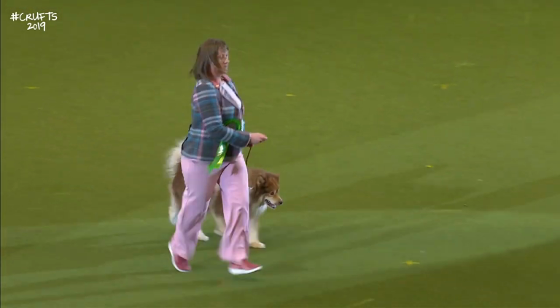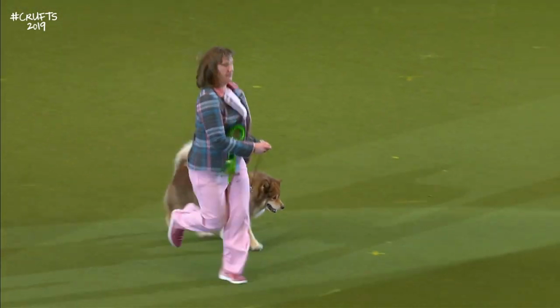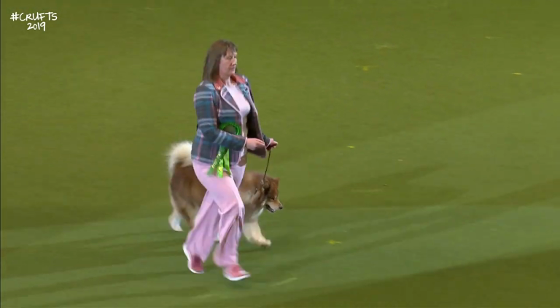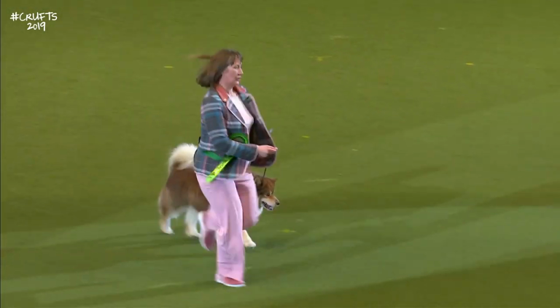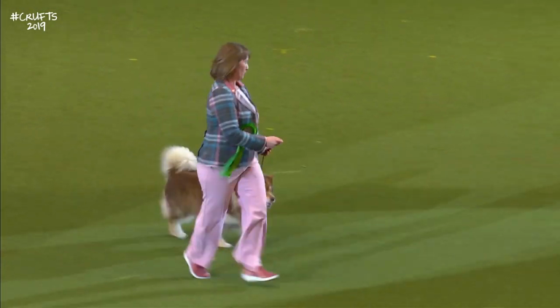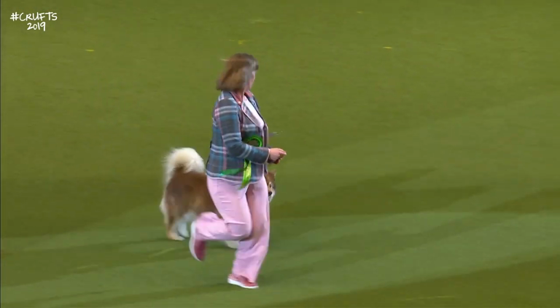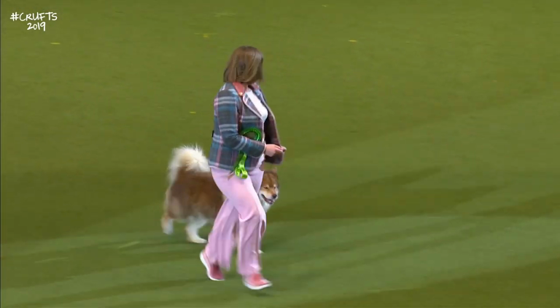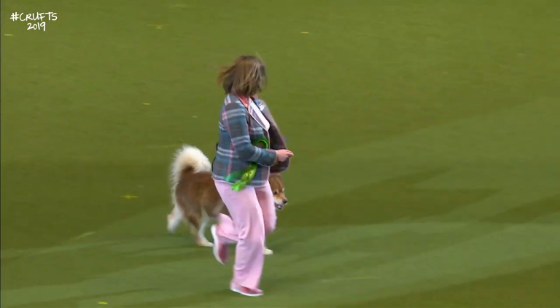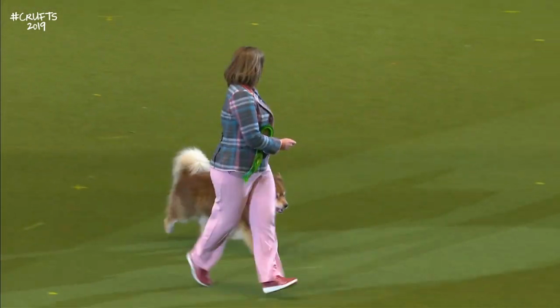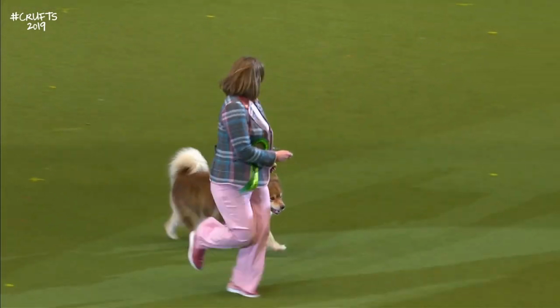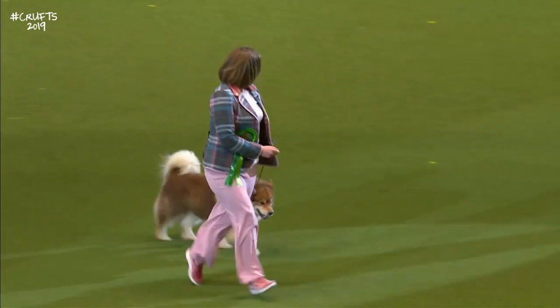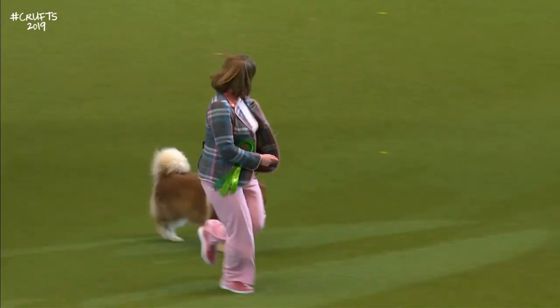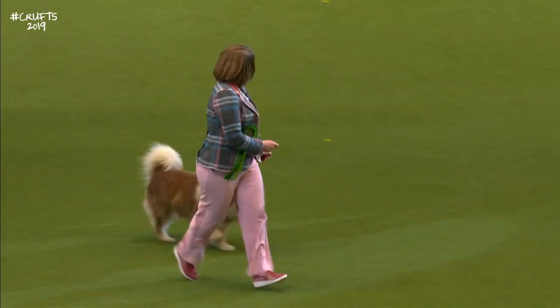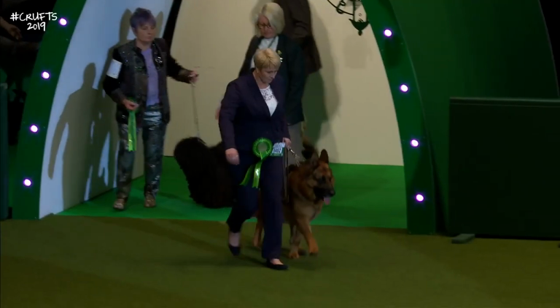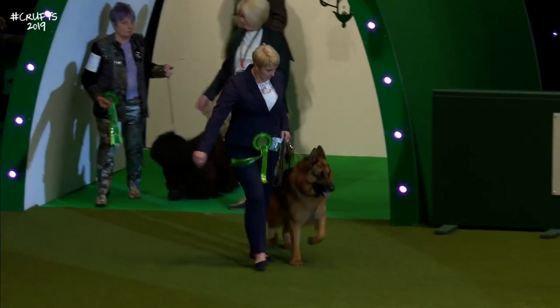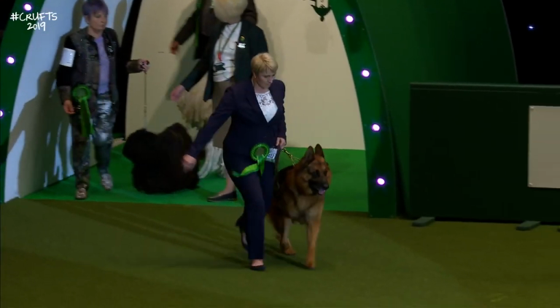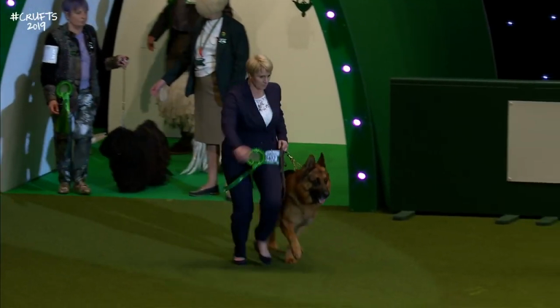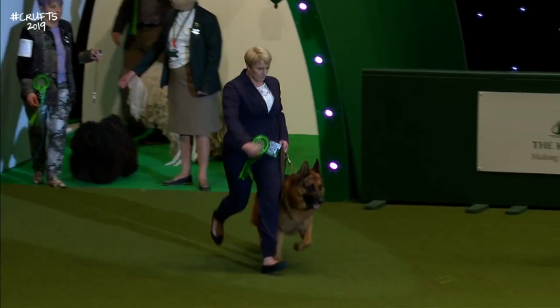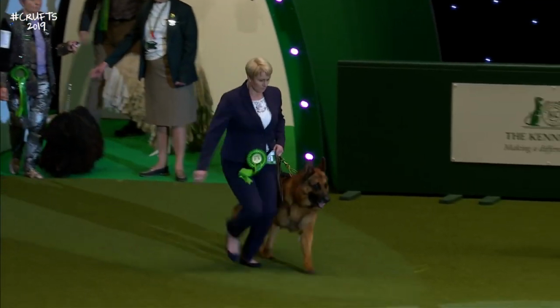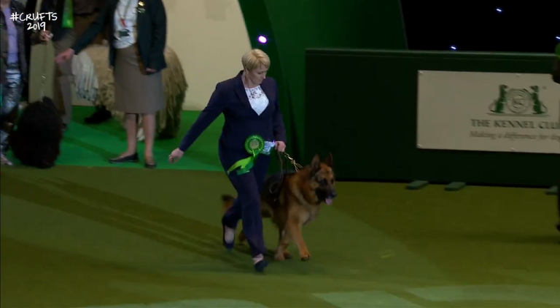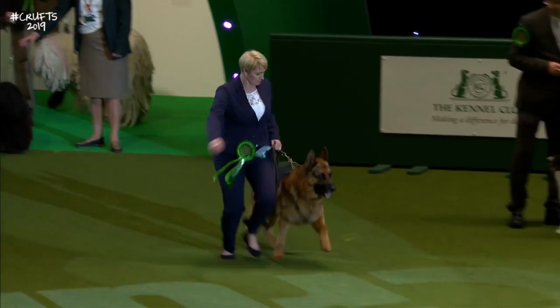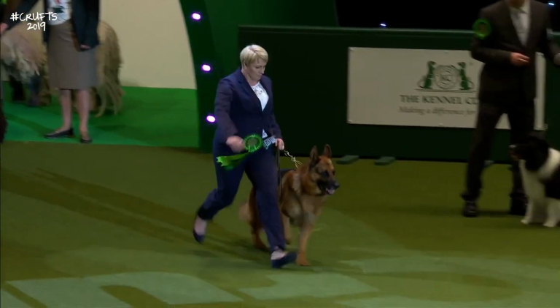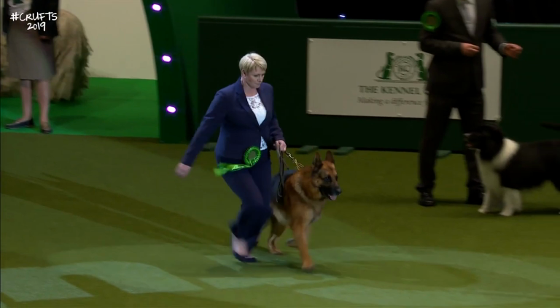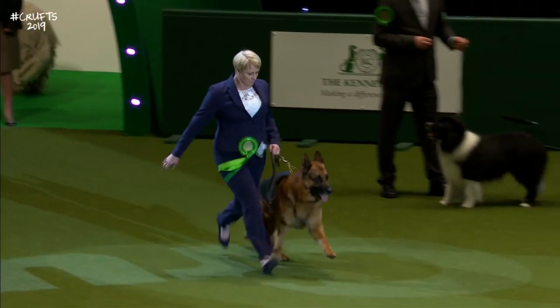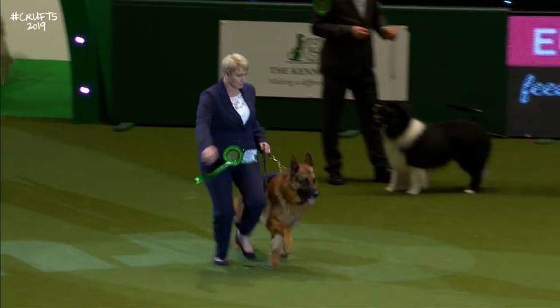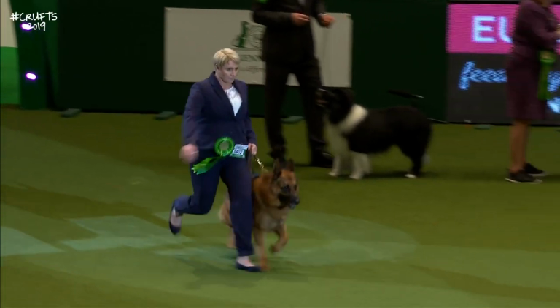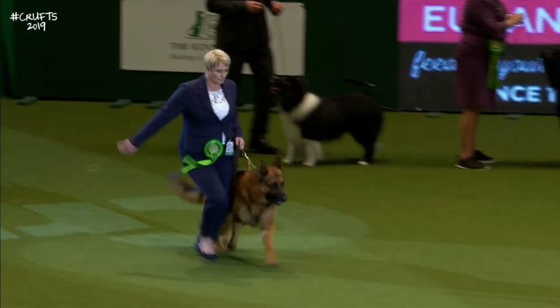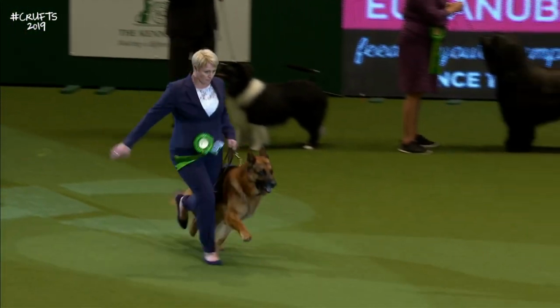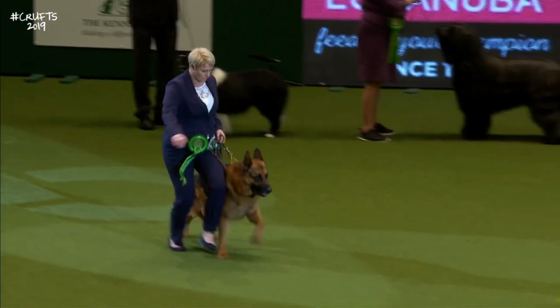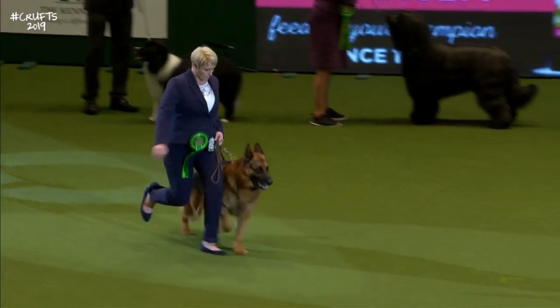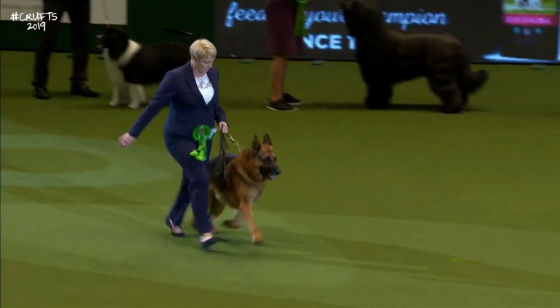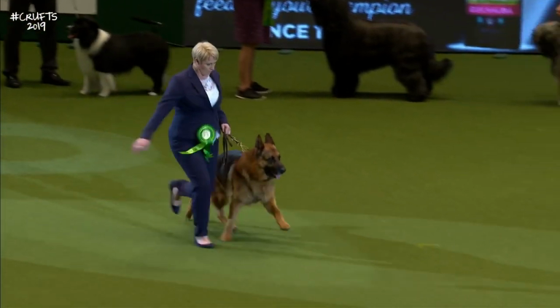Now we have the German Shepherd Dog. And here's the German Shepherd Dog coming in.